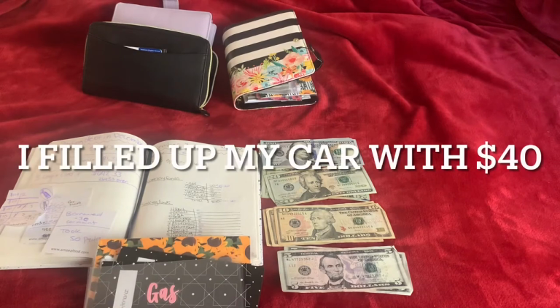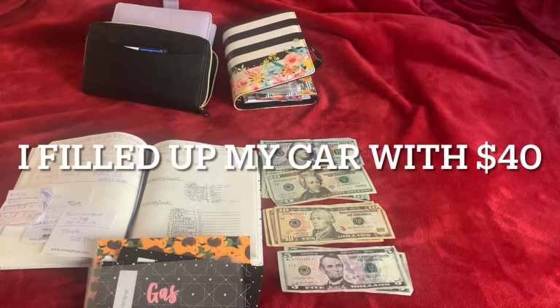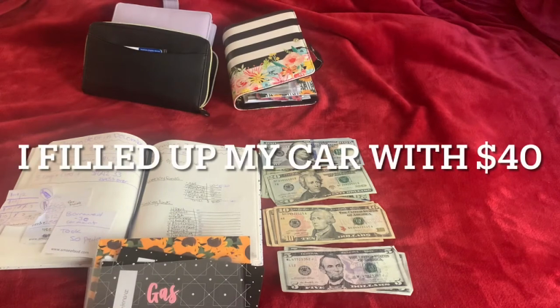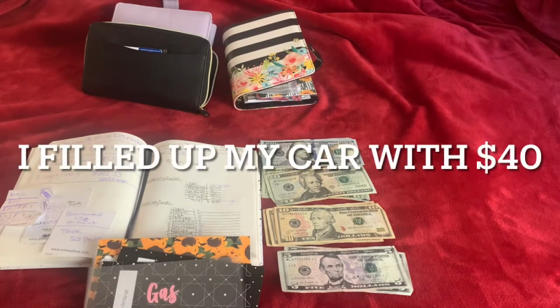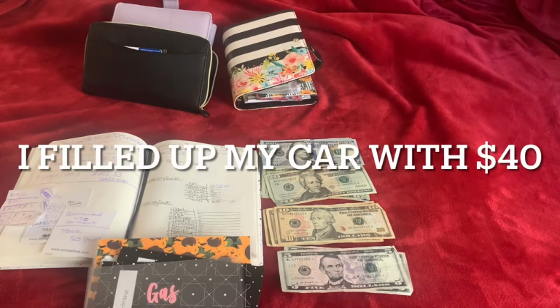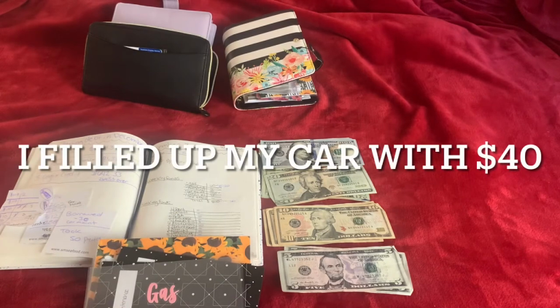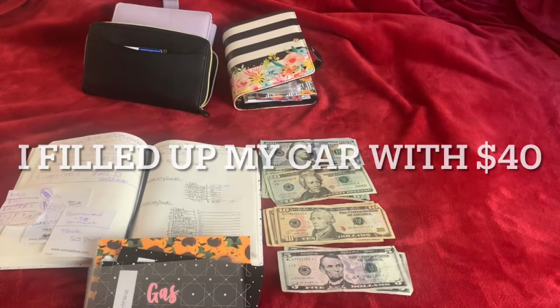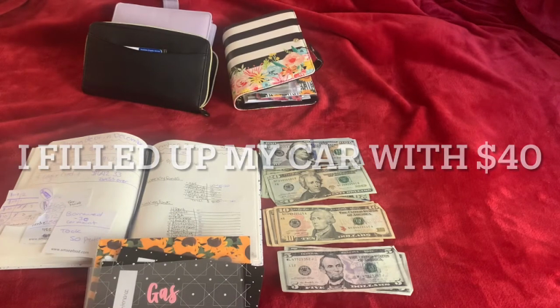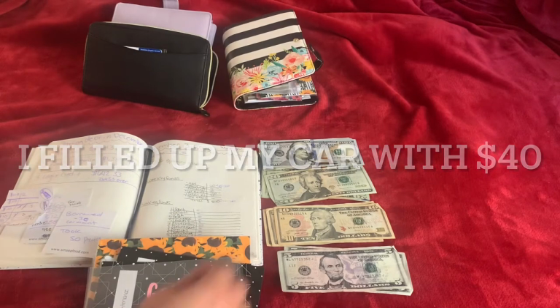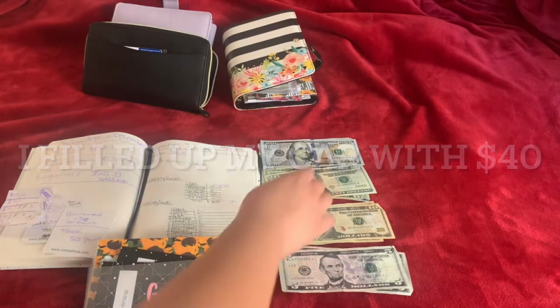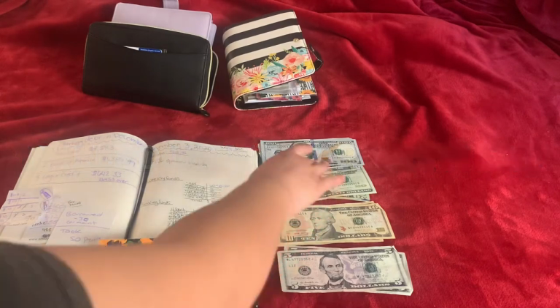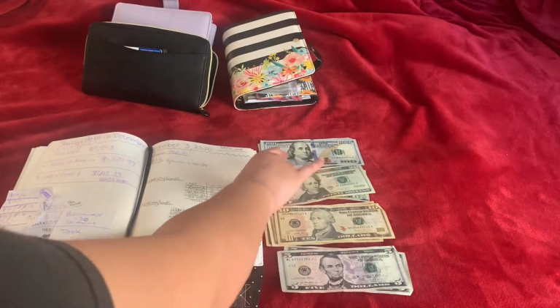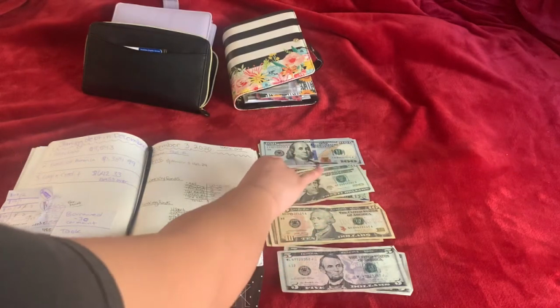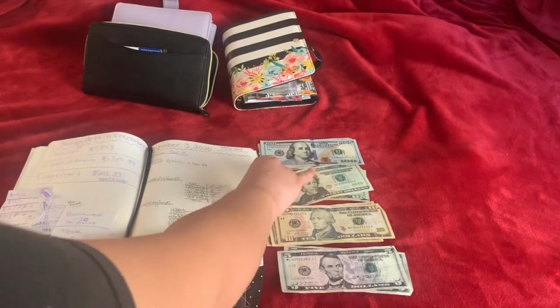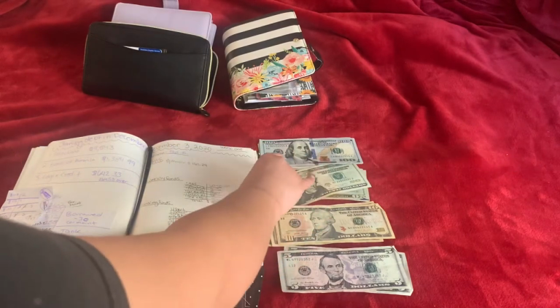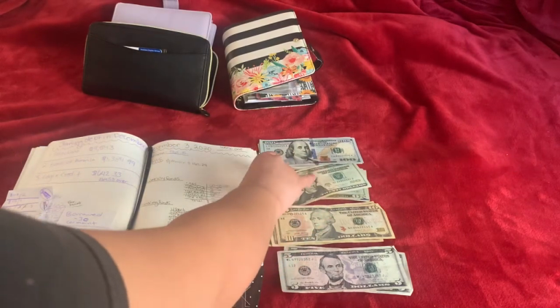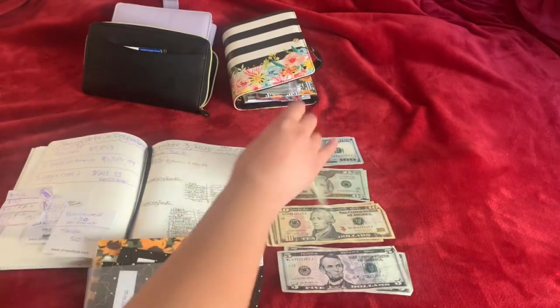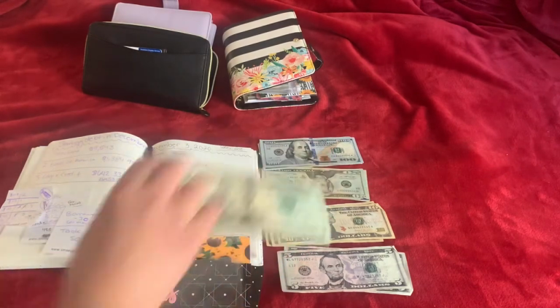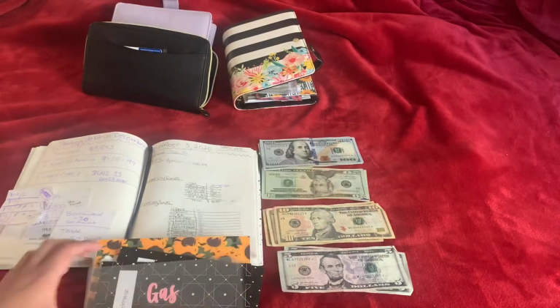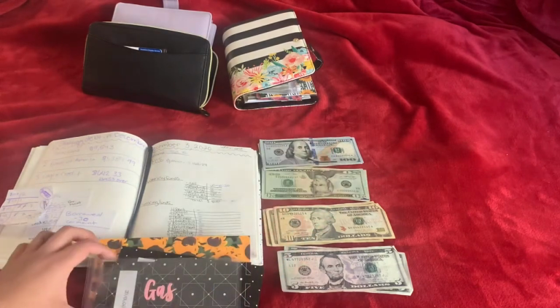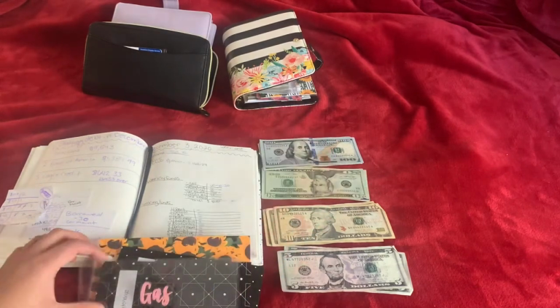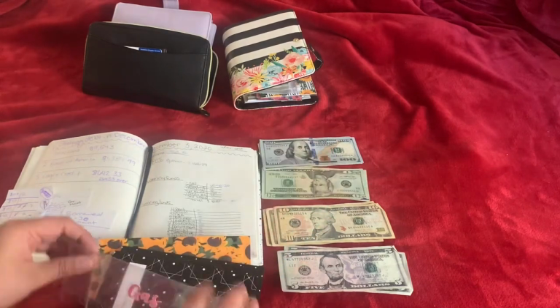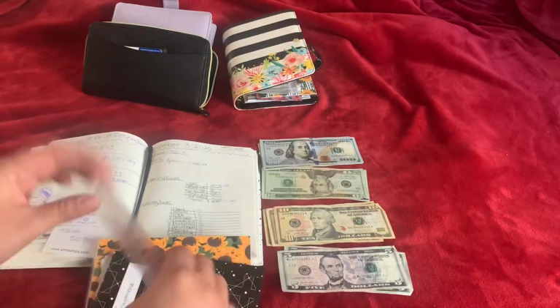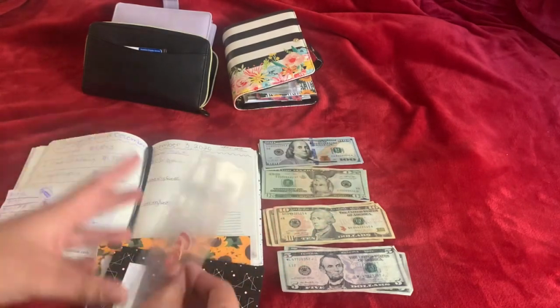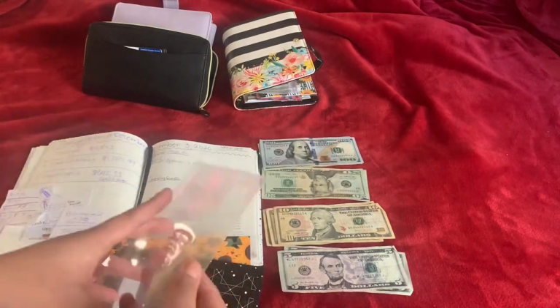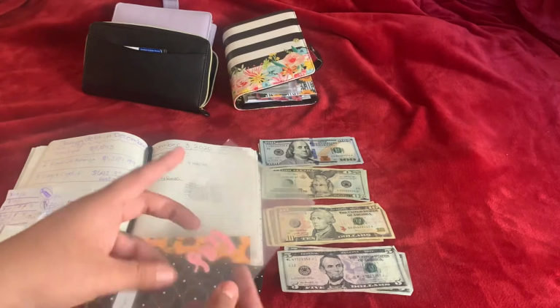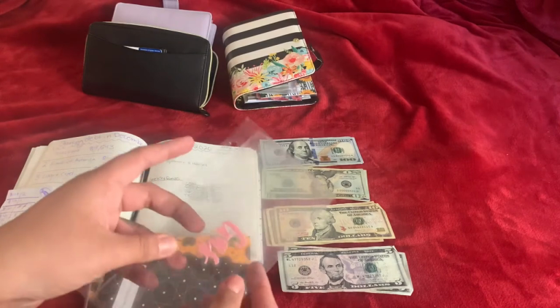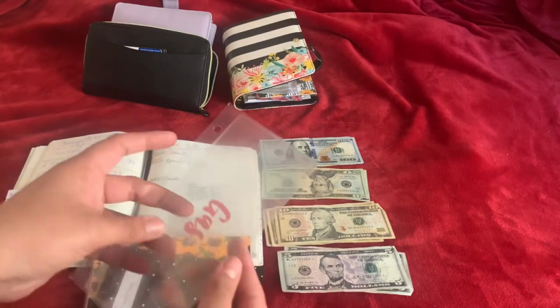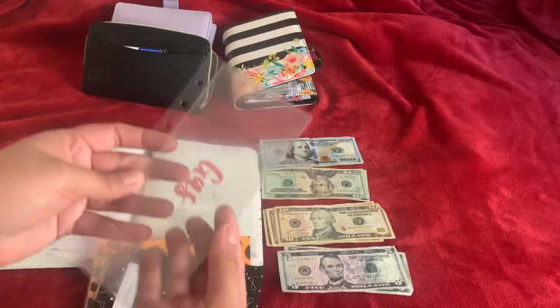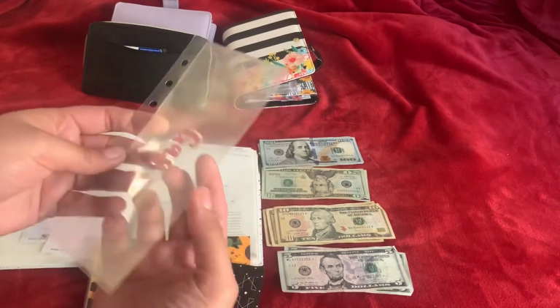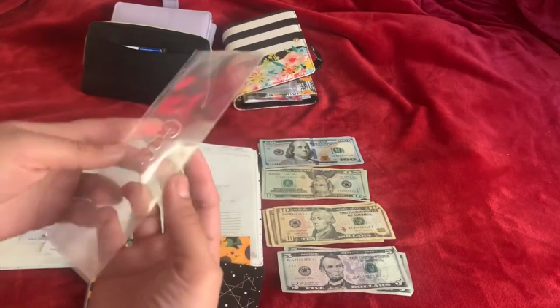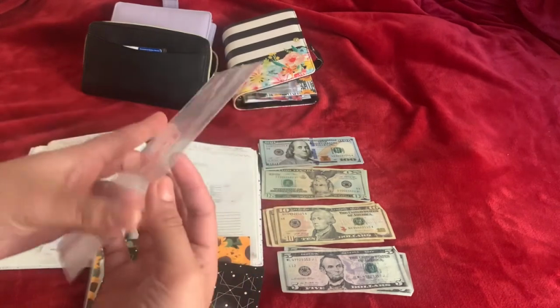So for gas, I'm gonna put $20. This is my gas envelope.